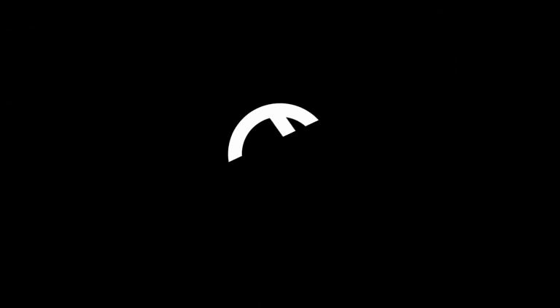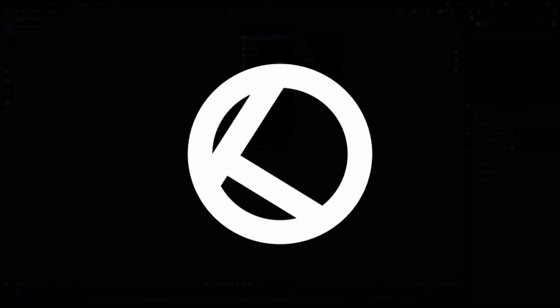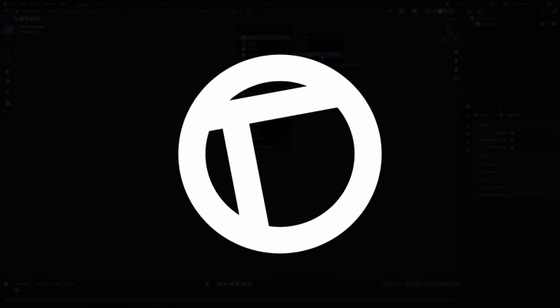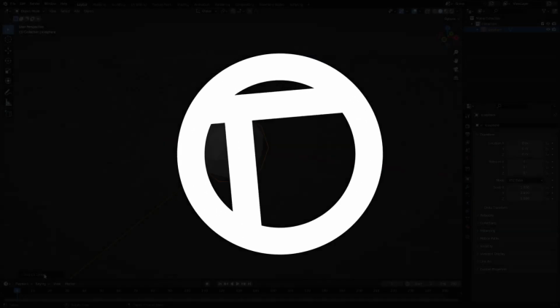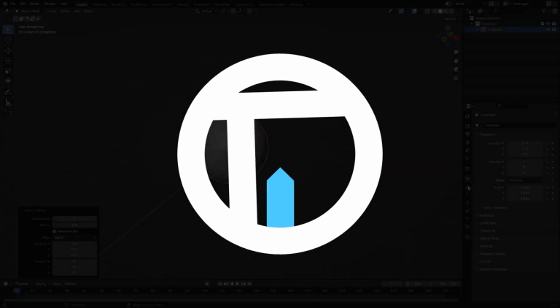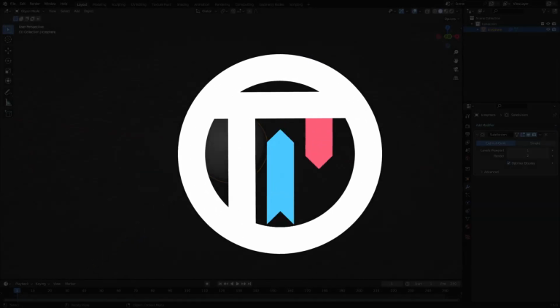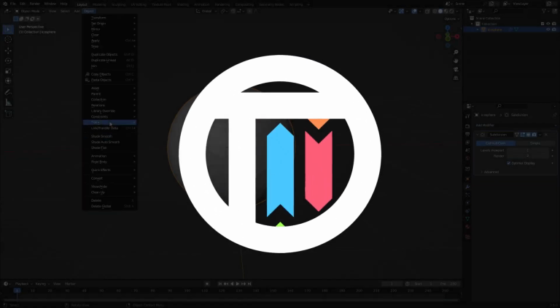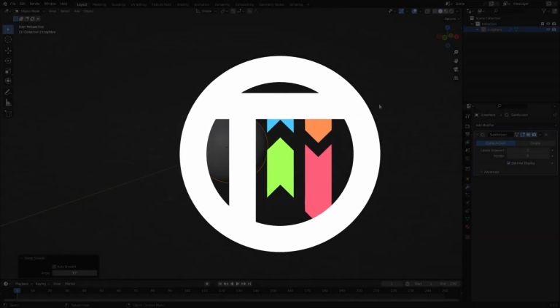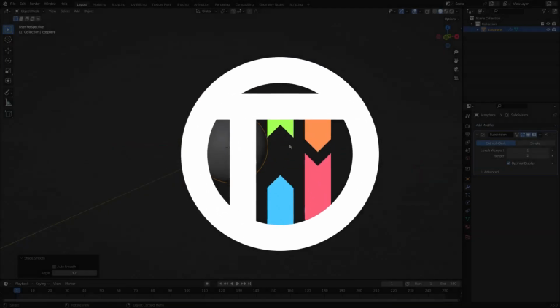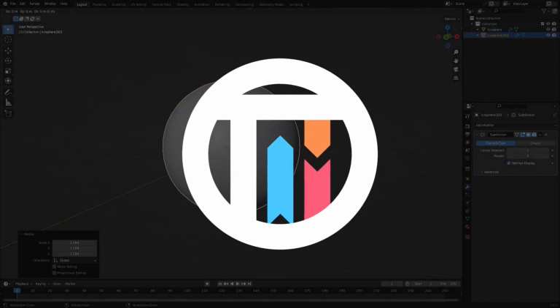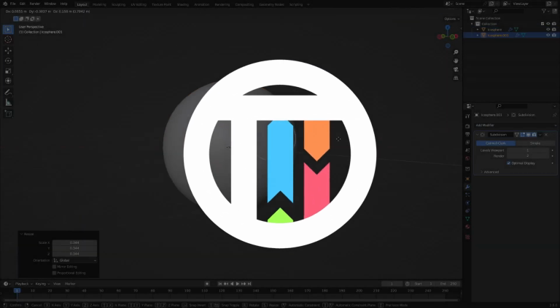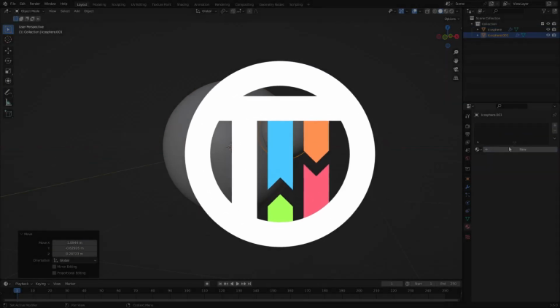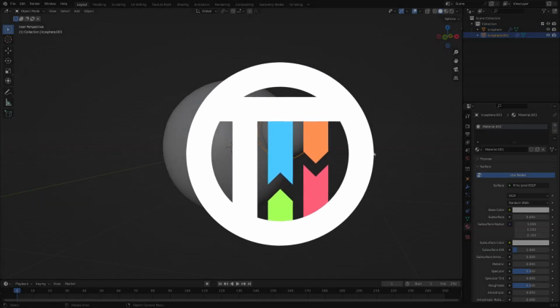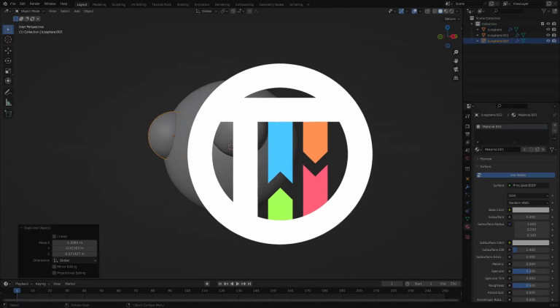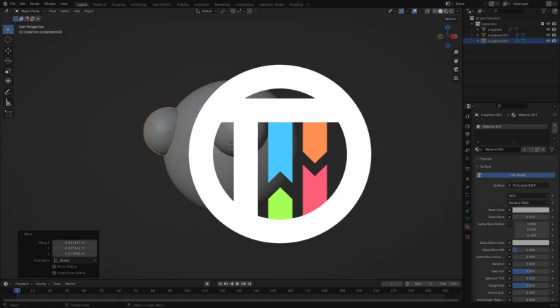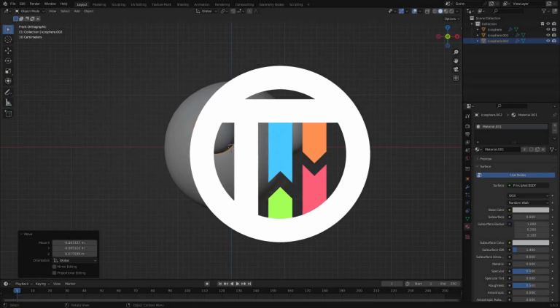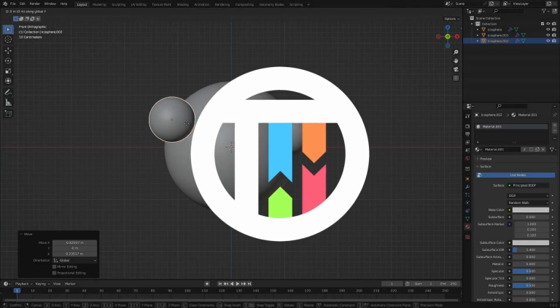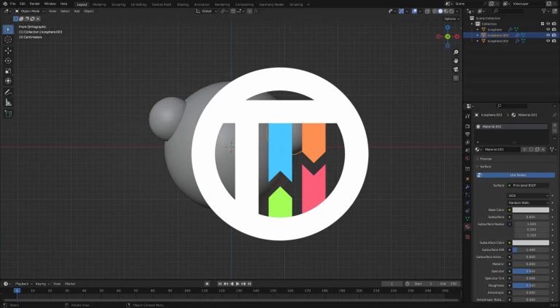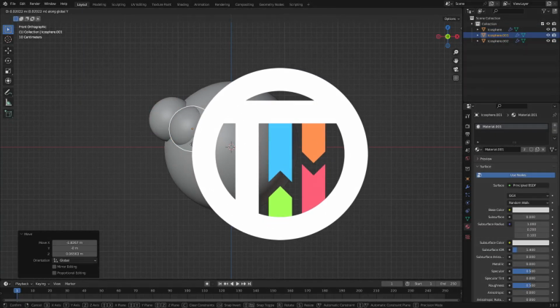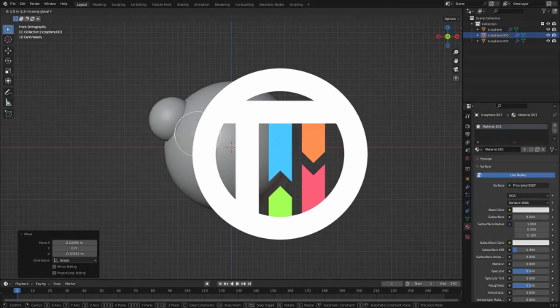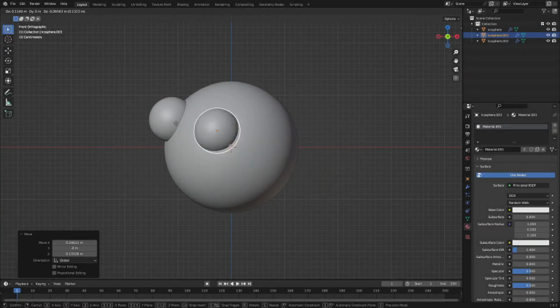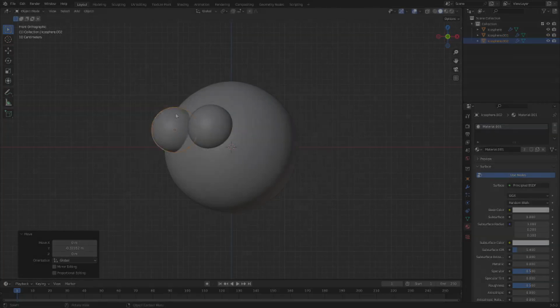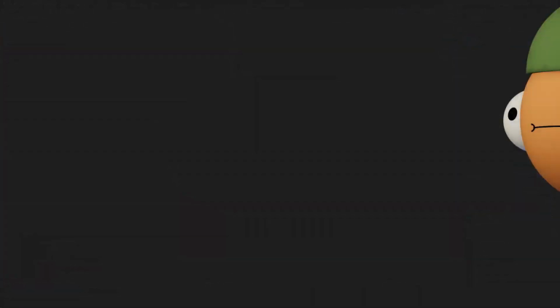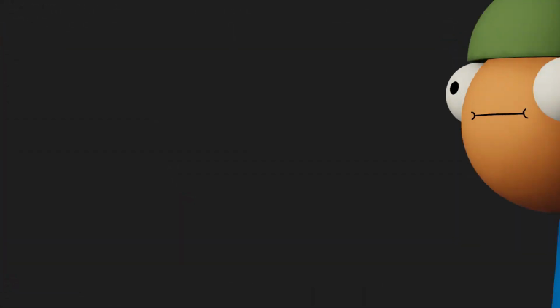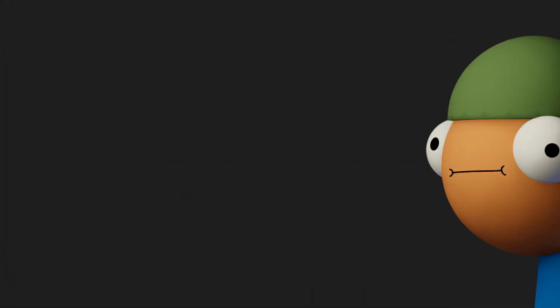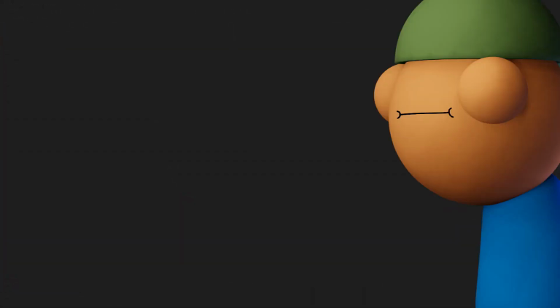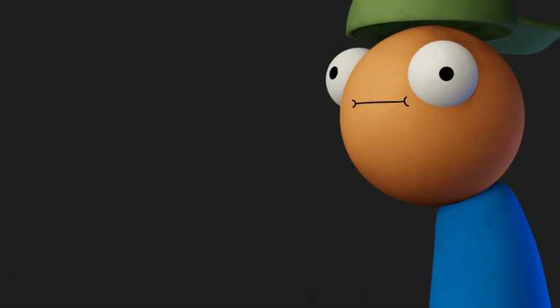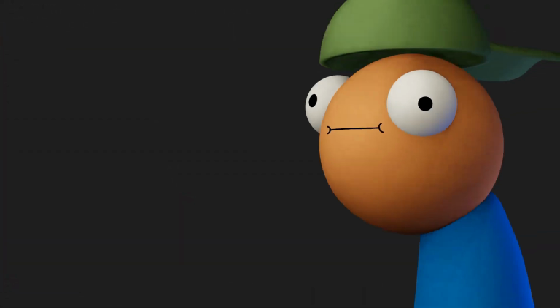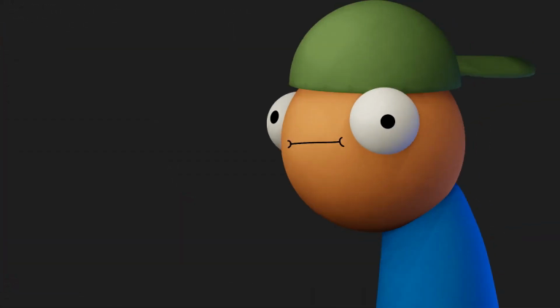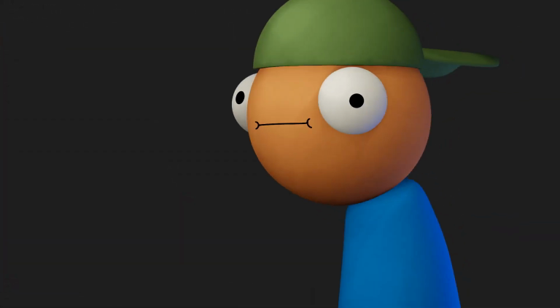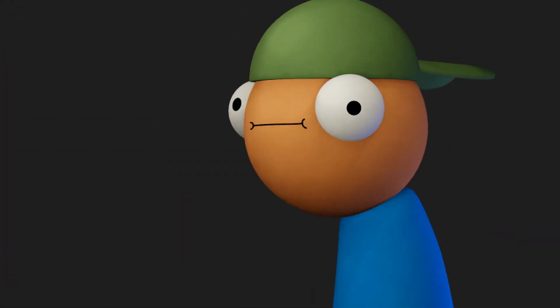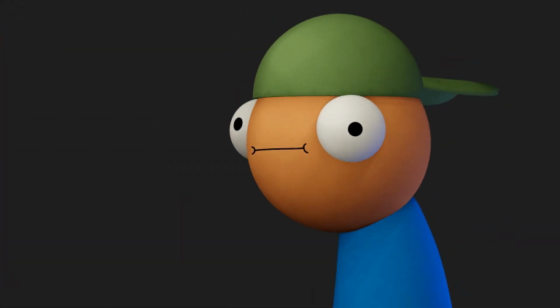So, you want some Captain Crunch, but you're not a Captain, and you're not that crunchy. Well, just leave yourself out in the sun for a little bit, and you'll get there.